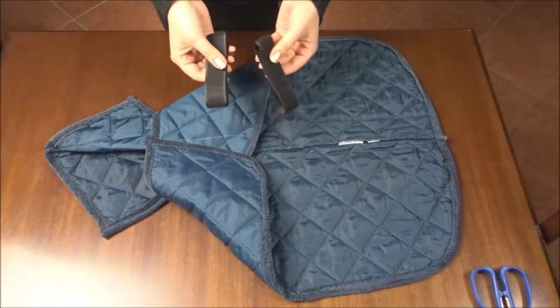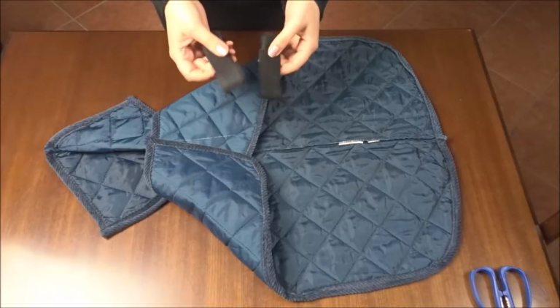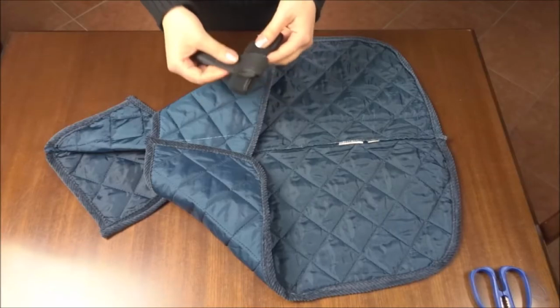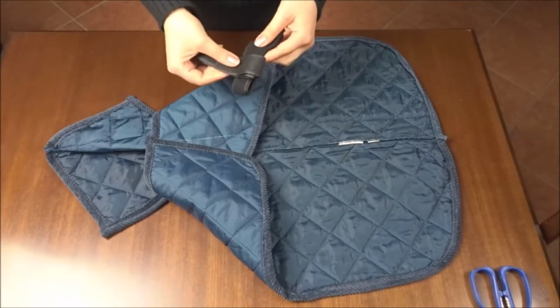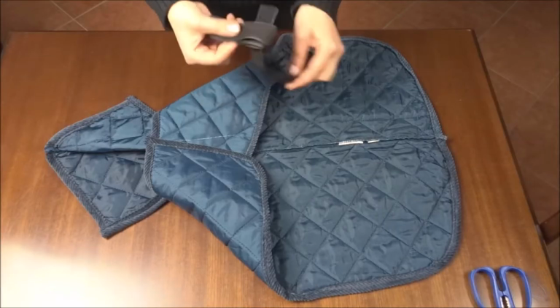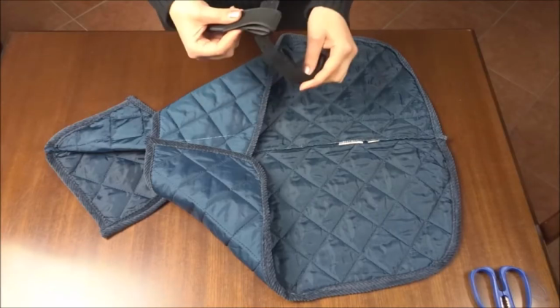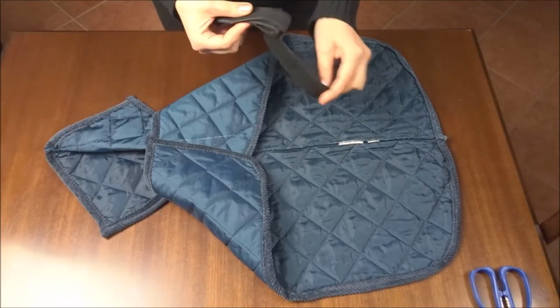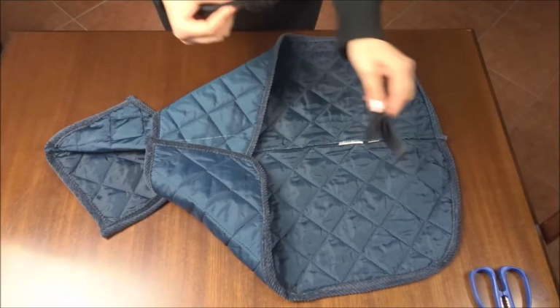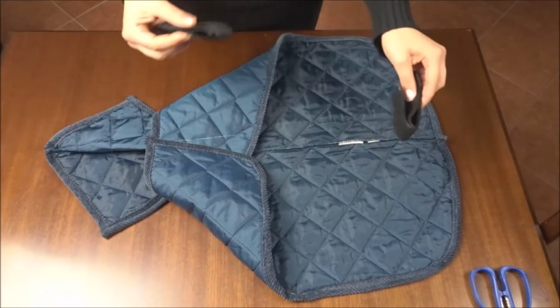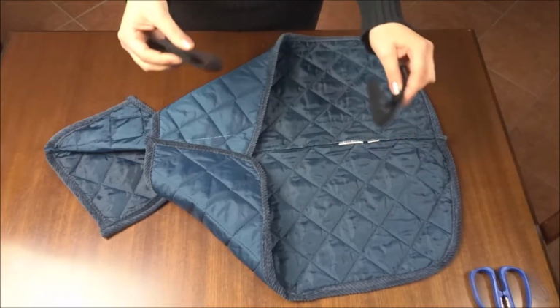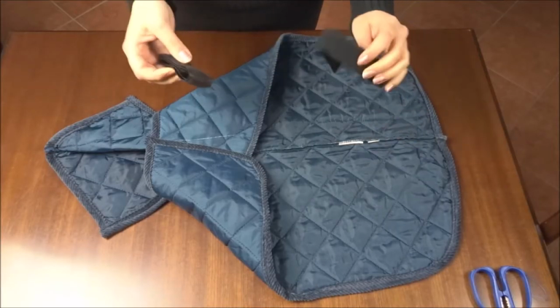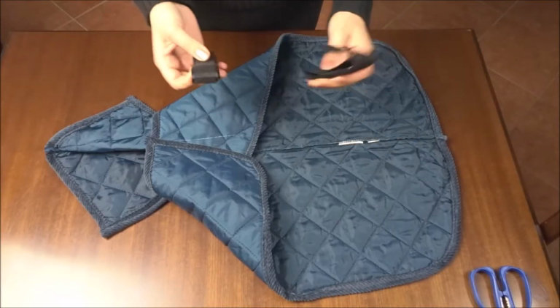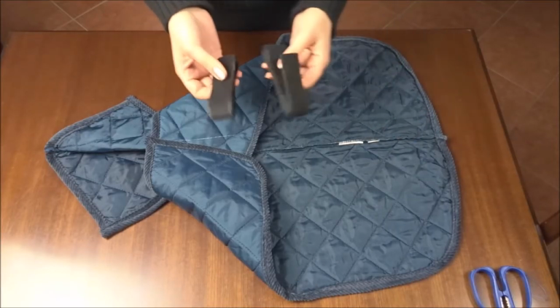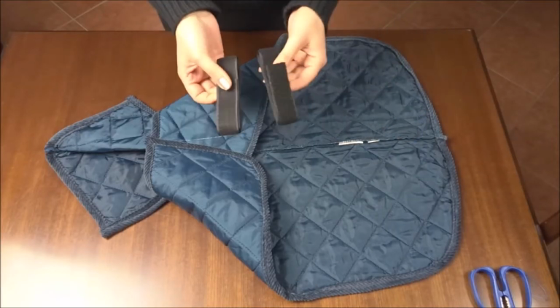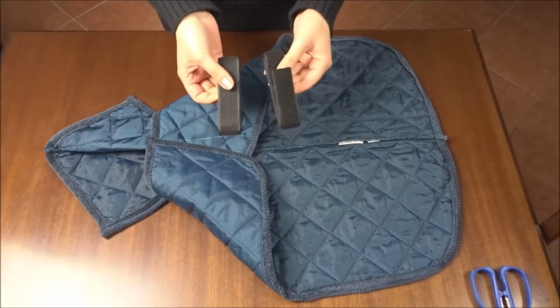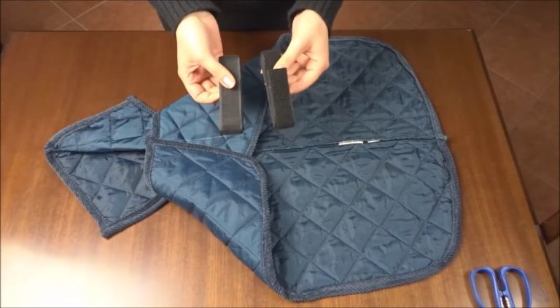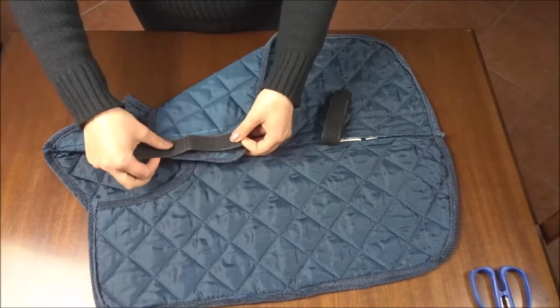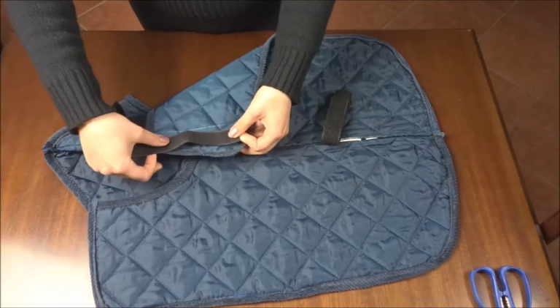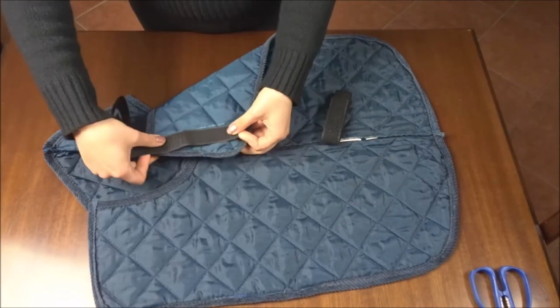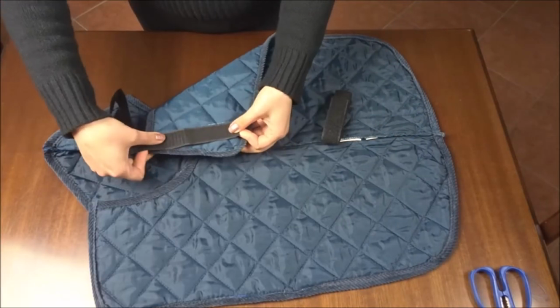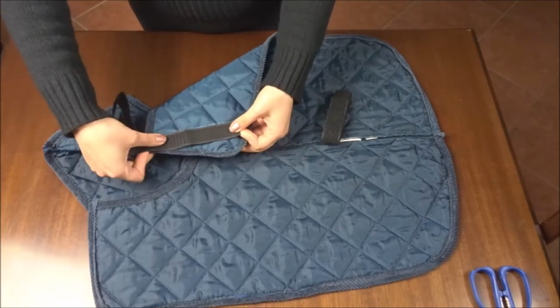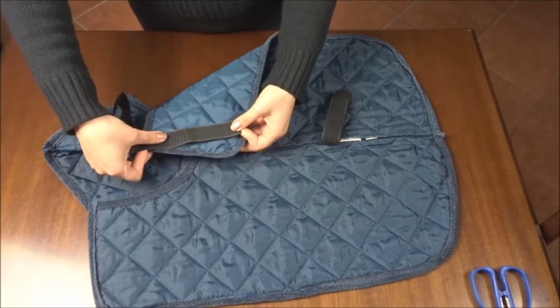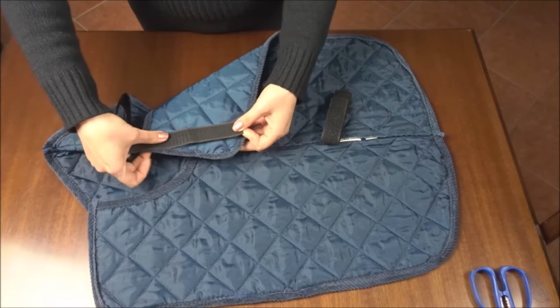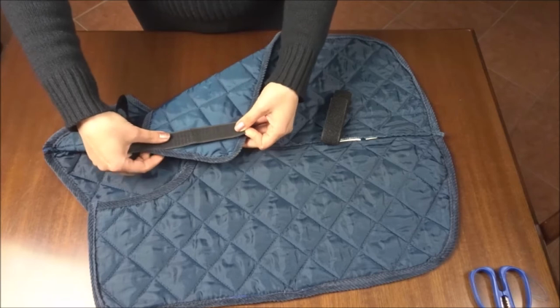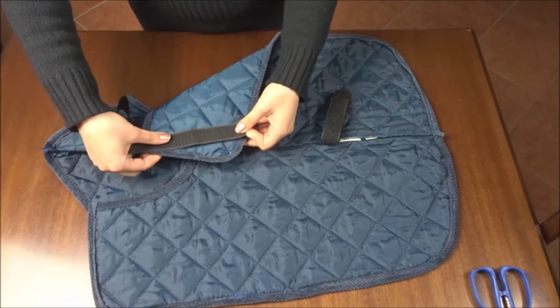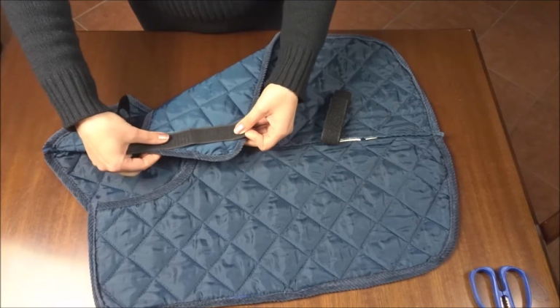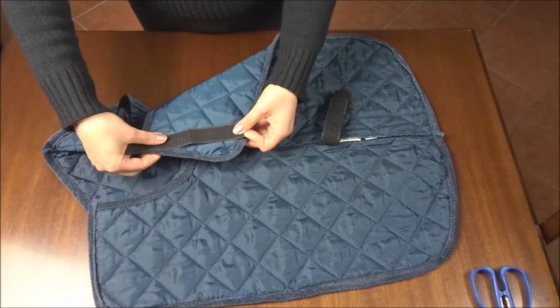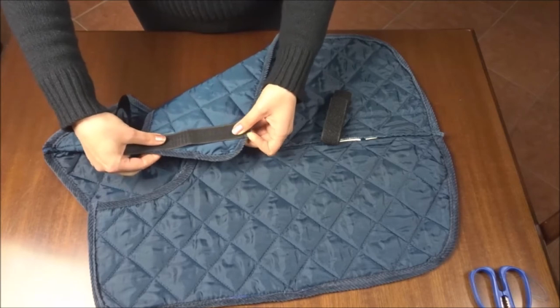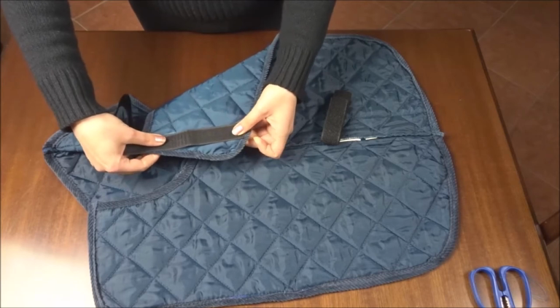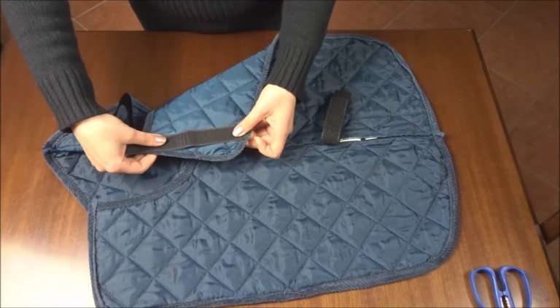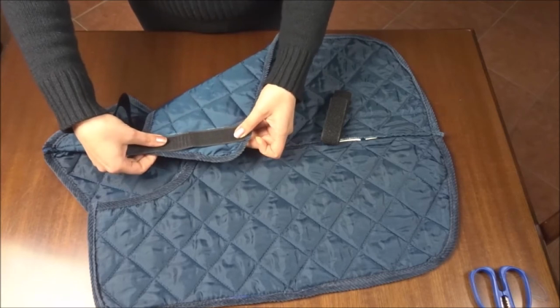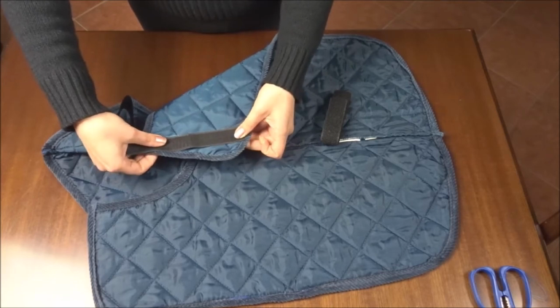I'm sewing a strip of Velcro with zigzag stitch on the front closure of the jacket.